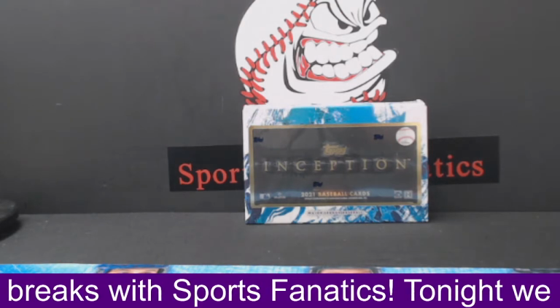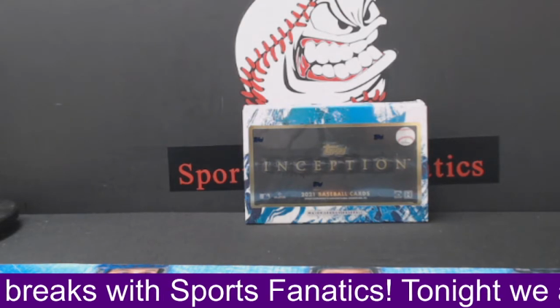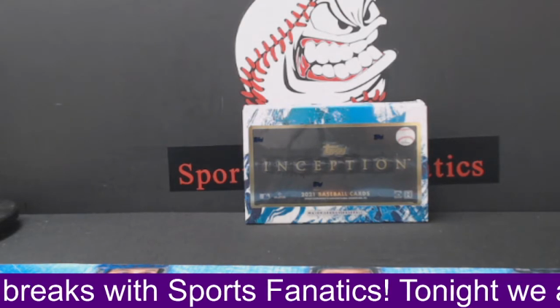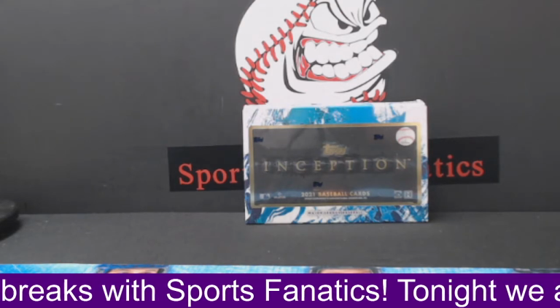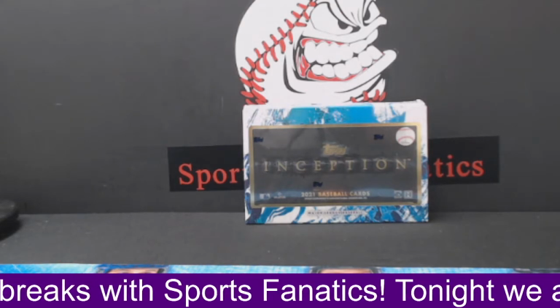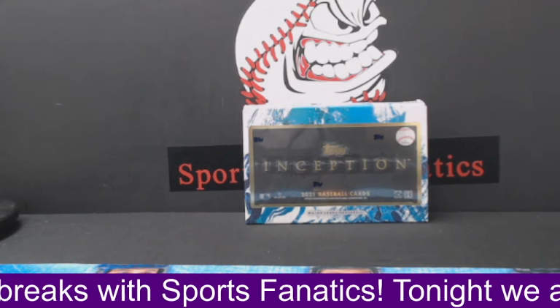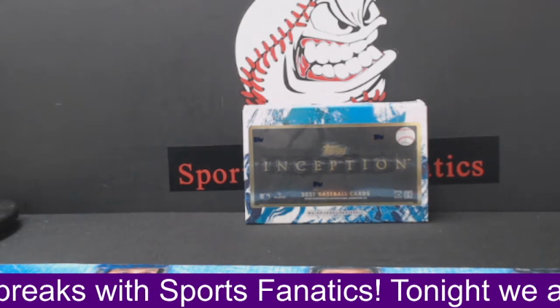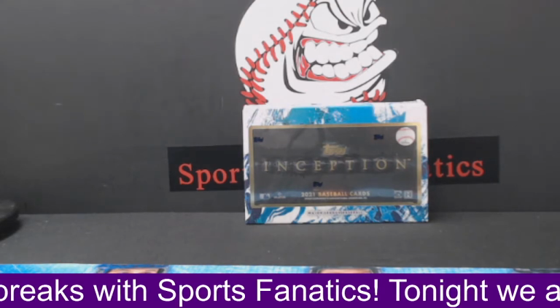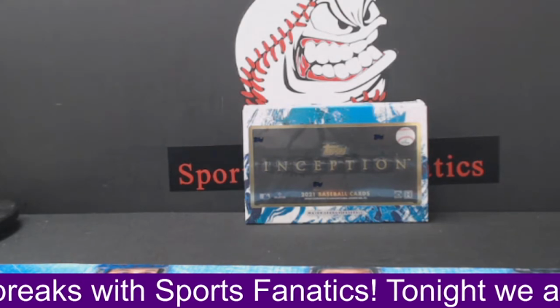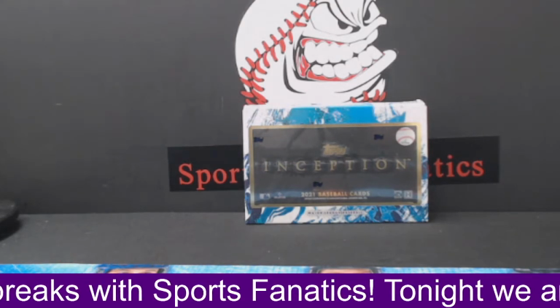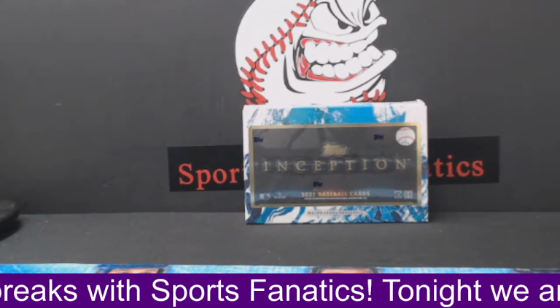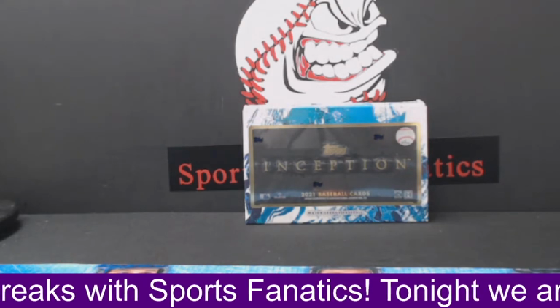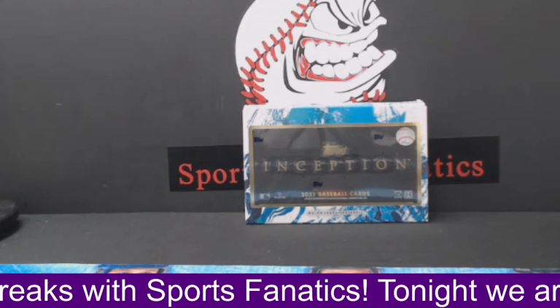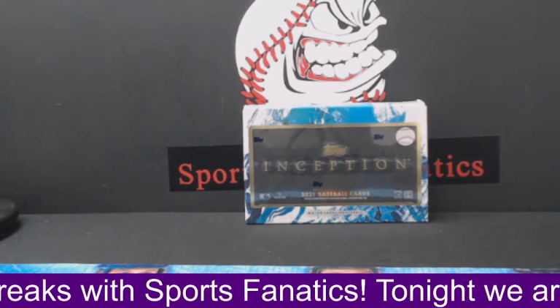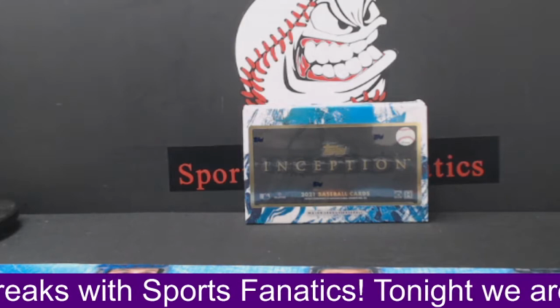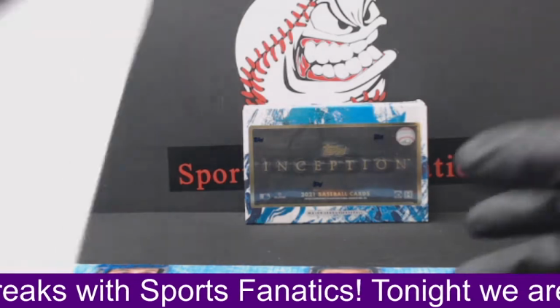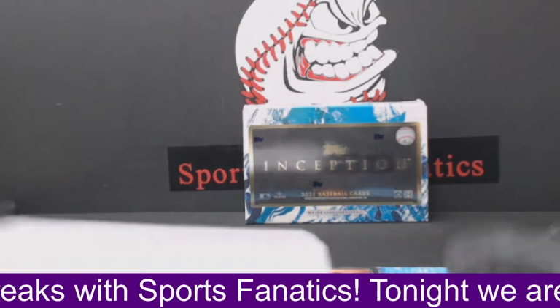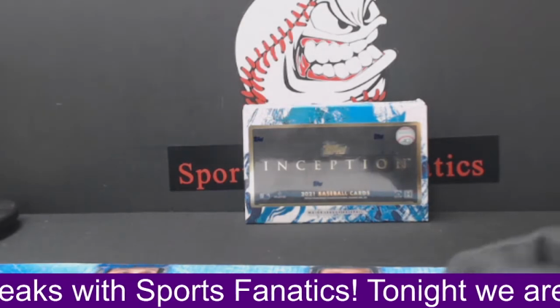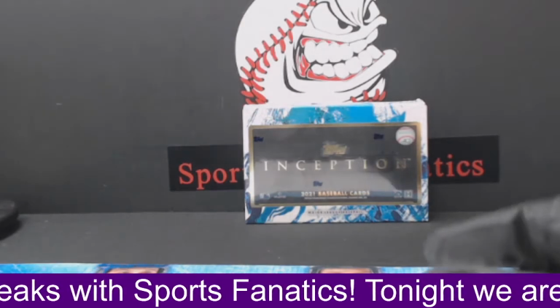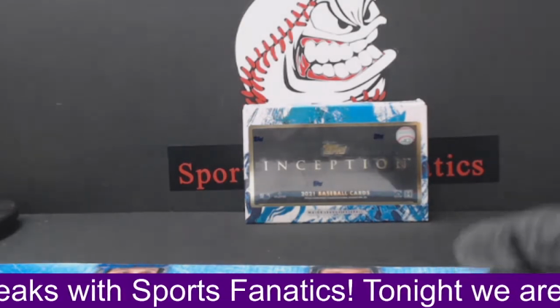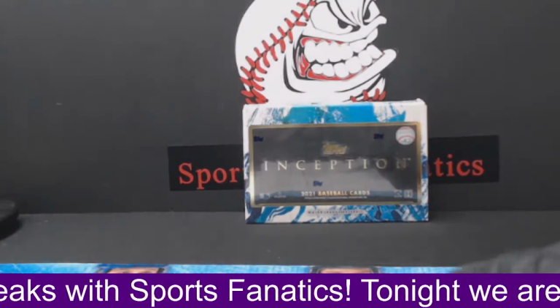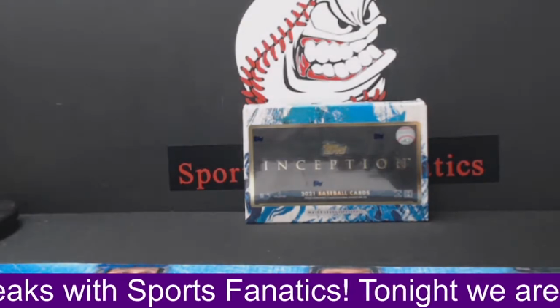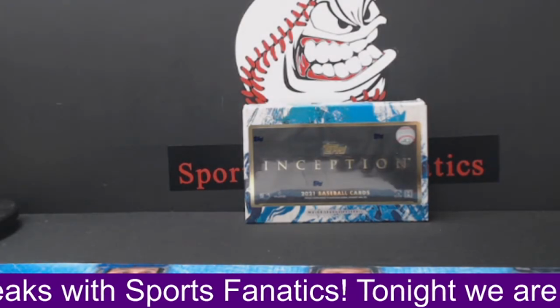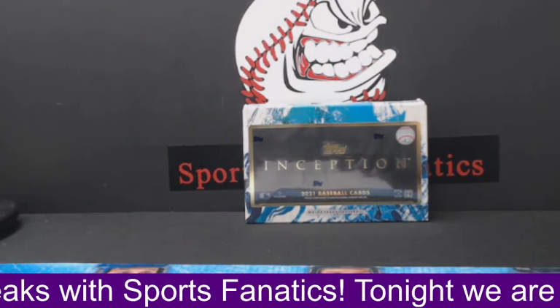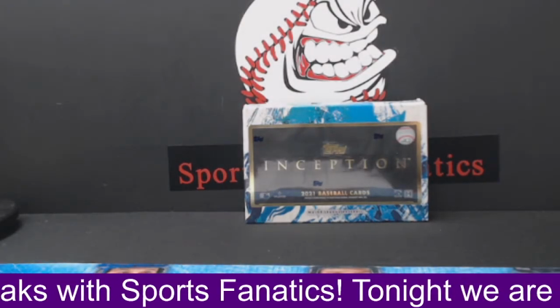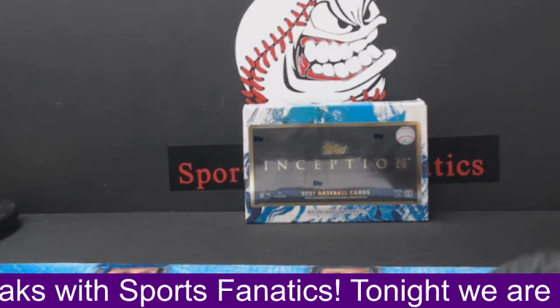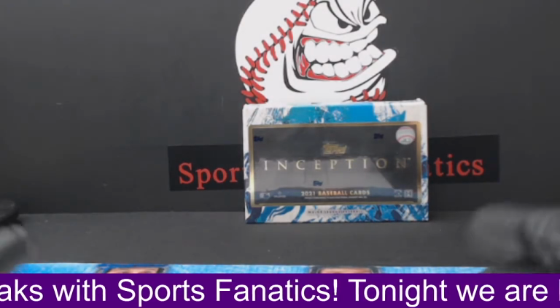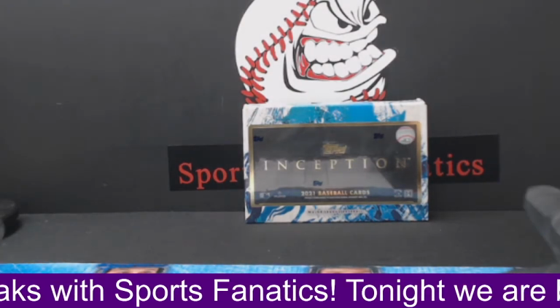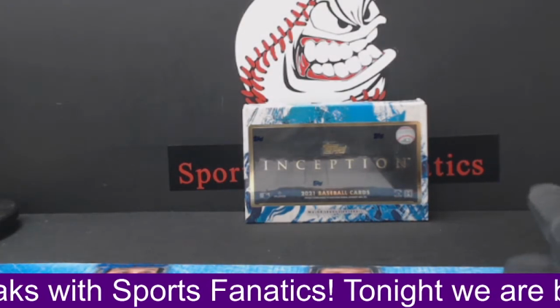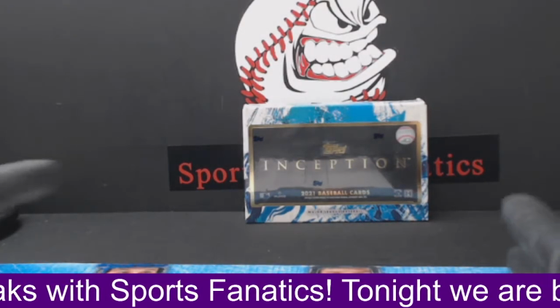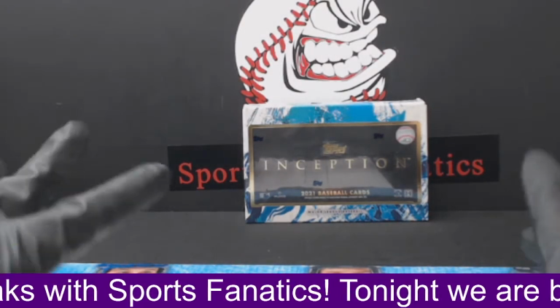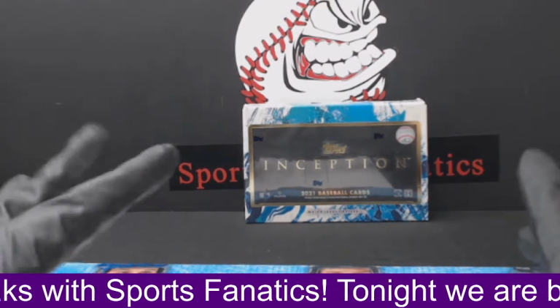All right, what's going on, guys? This is our 2021 Topps Inception break.